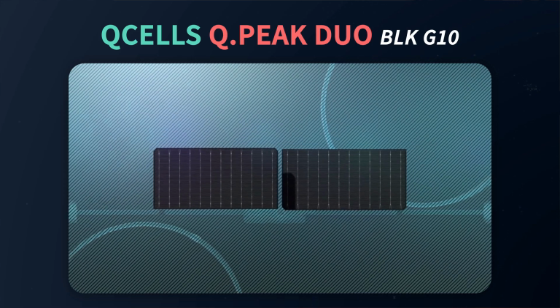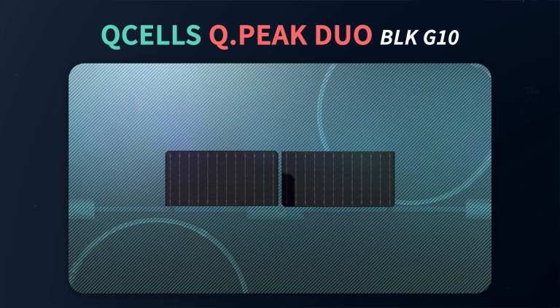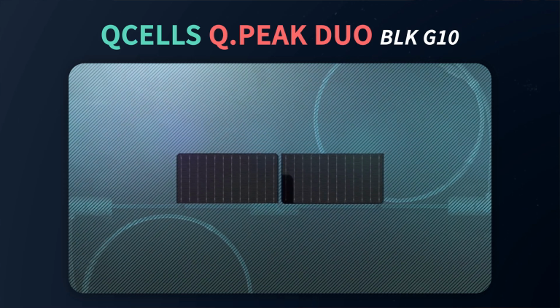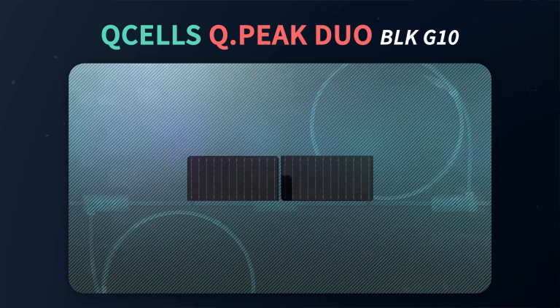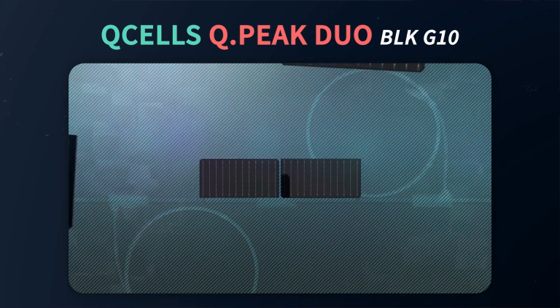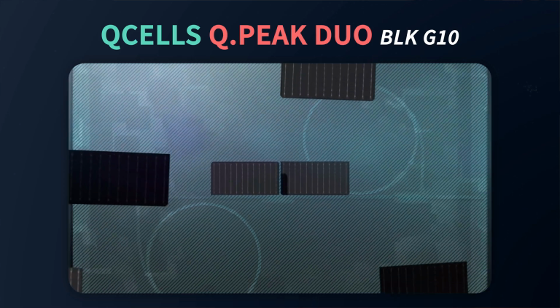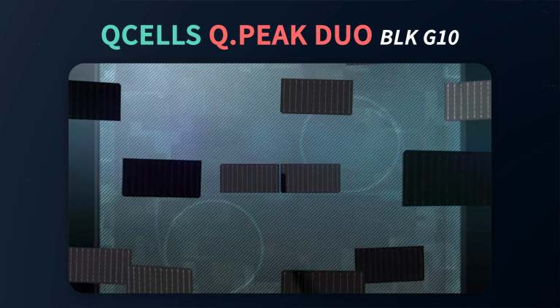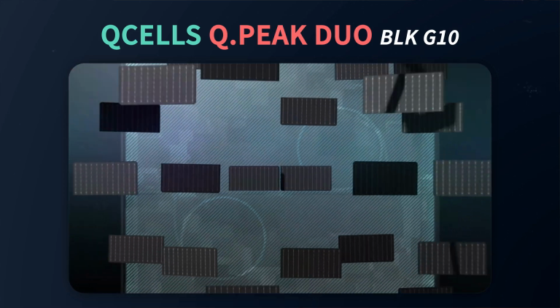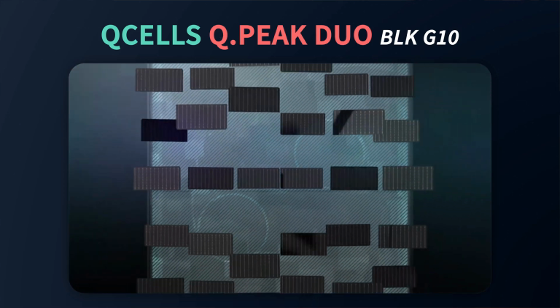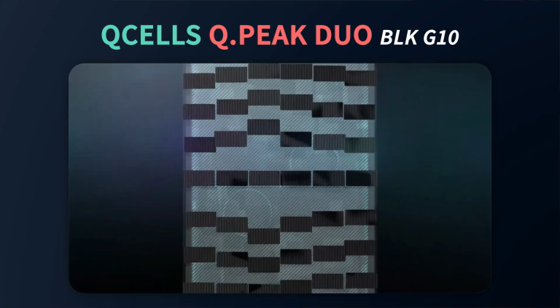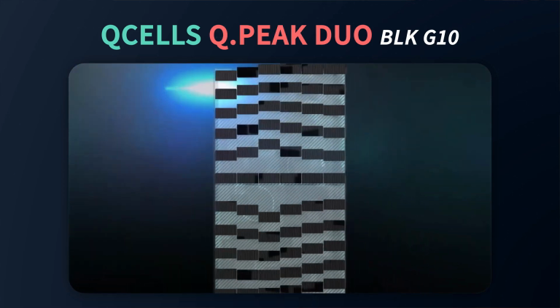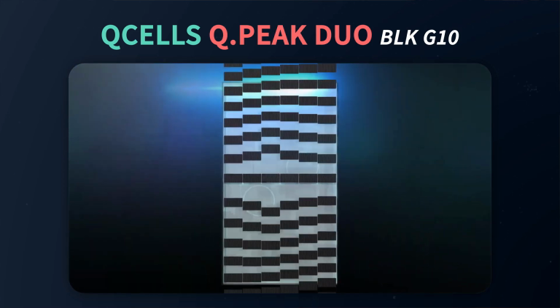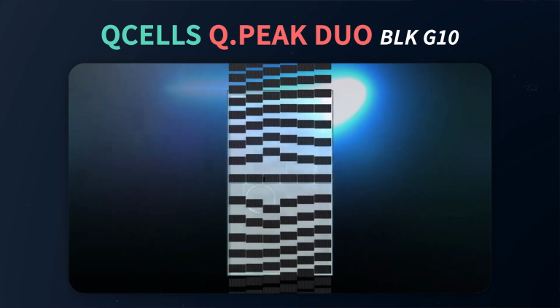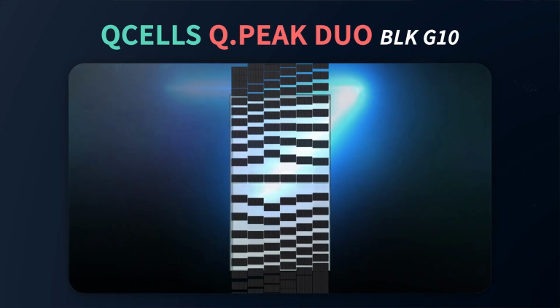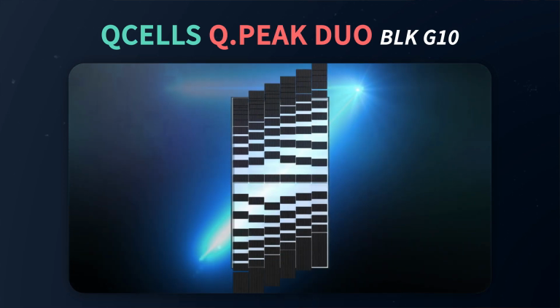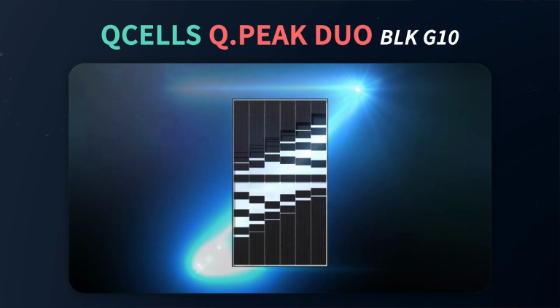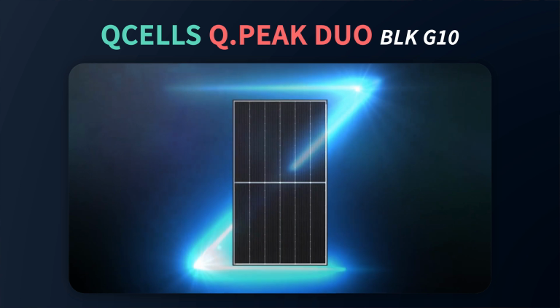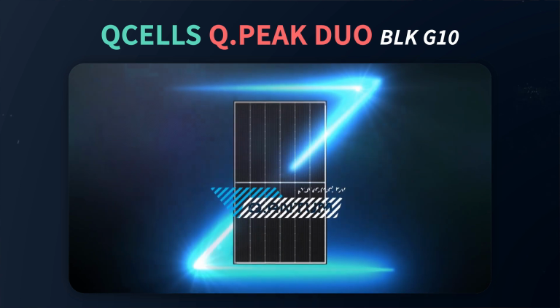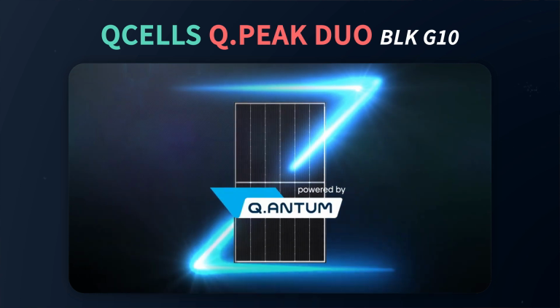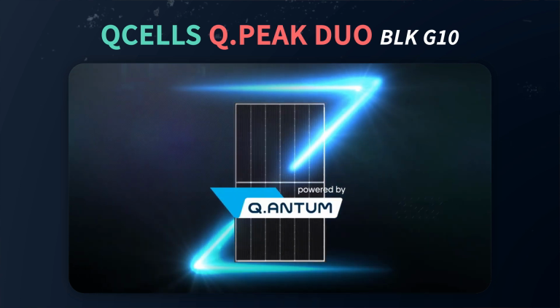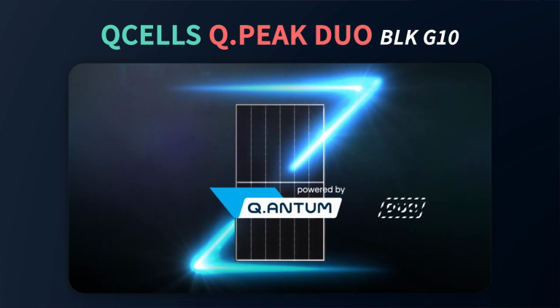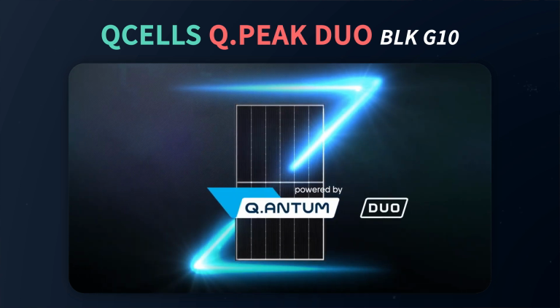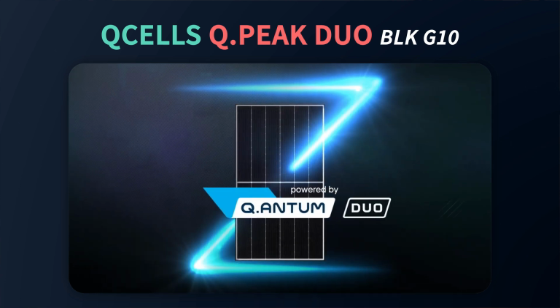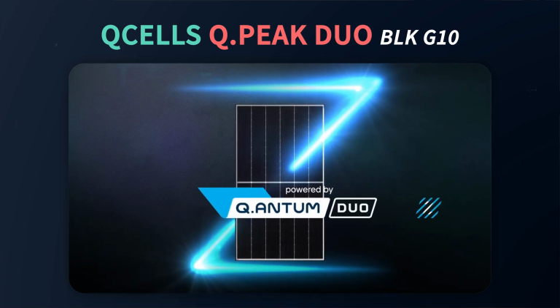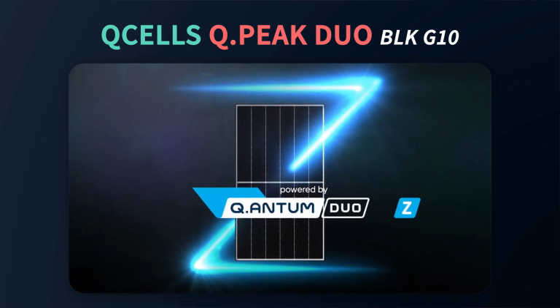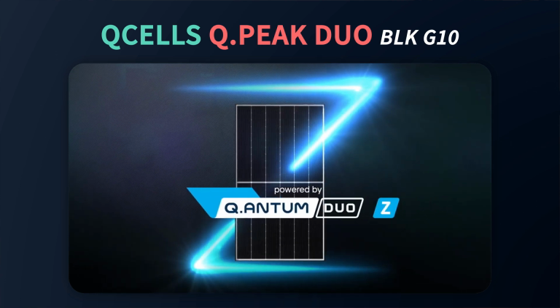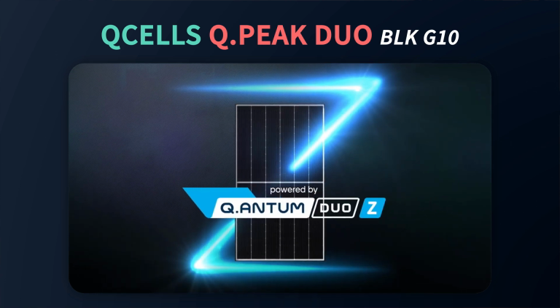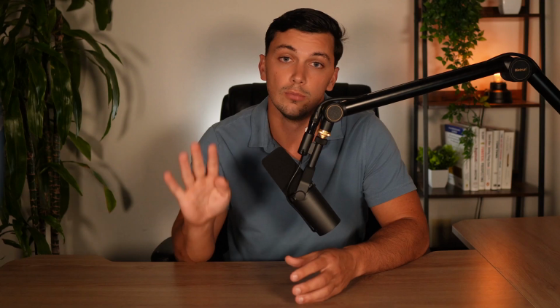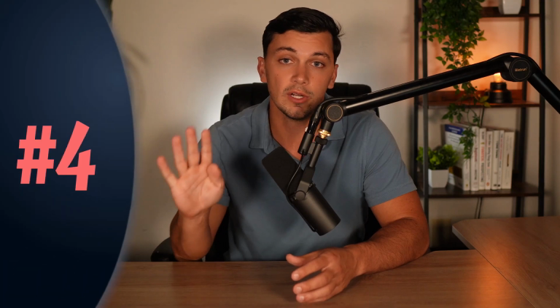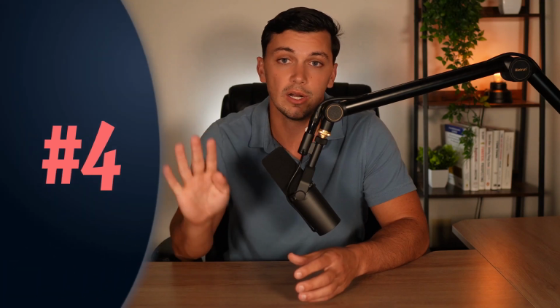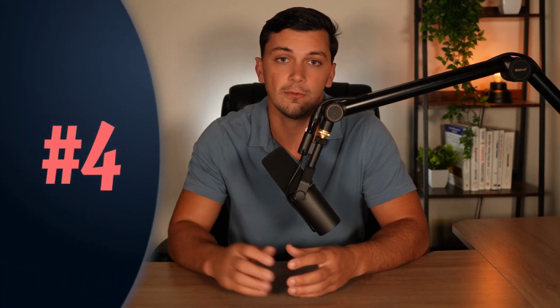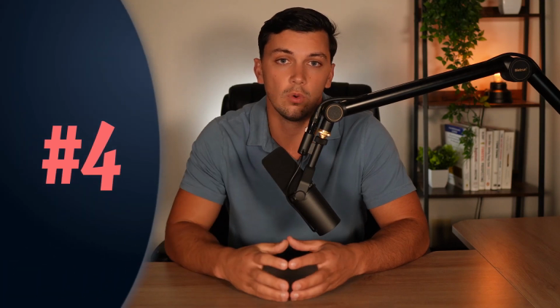Aesthetically, it is a black on black solar panel, so it will have an overall sleek and modern appearance wherever installed.